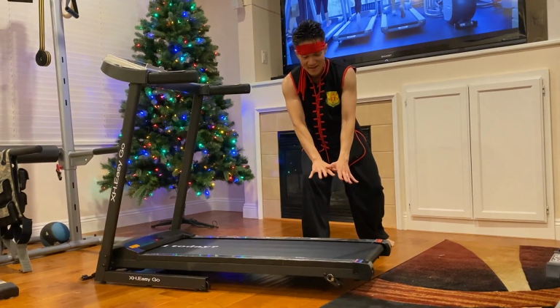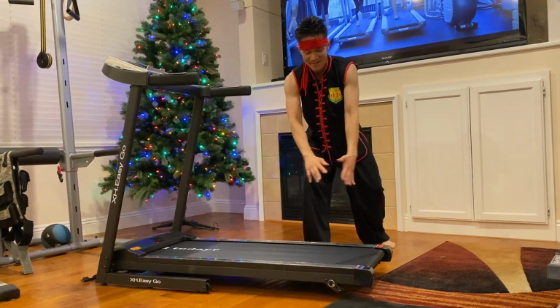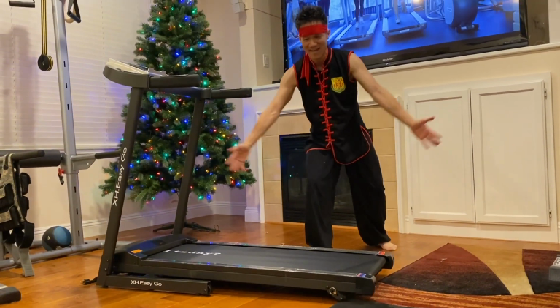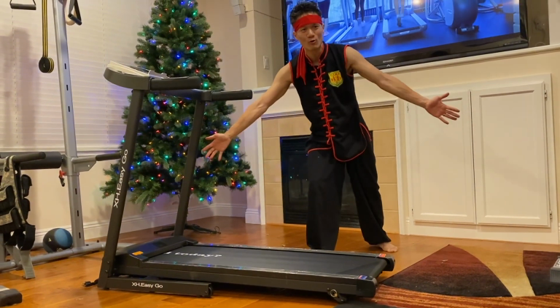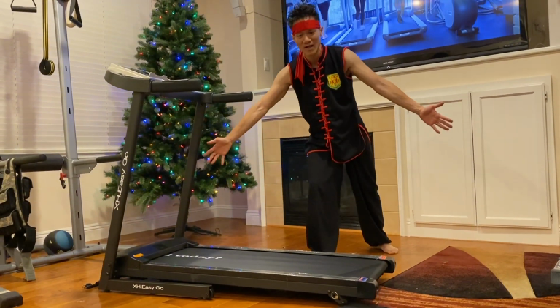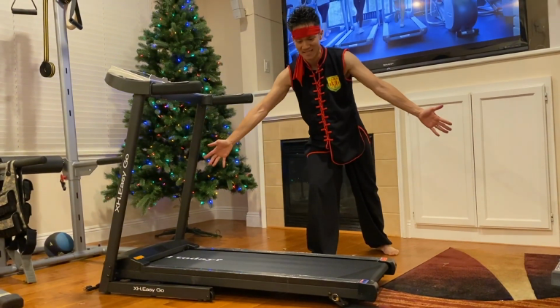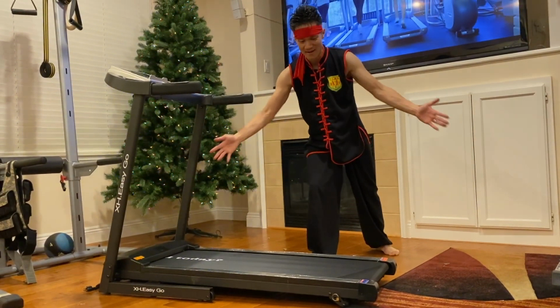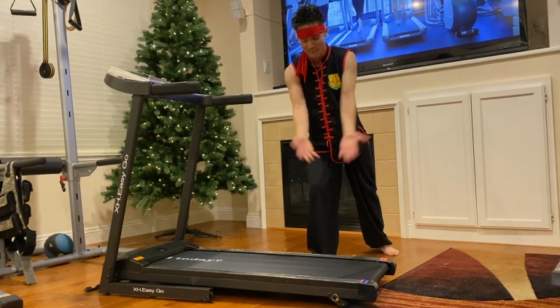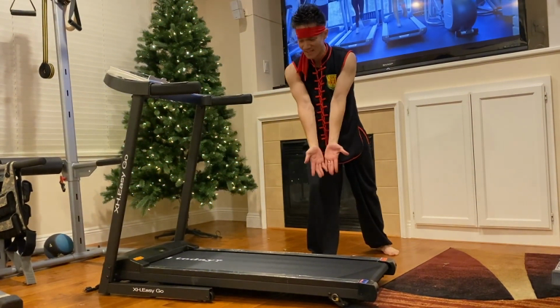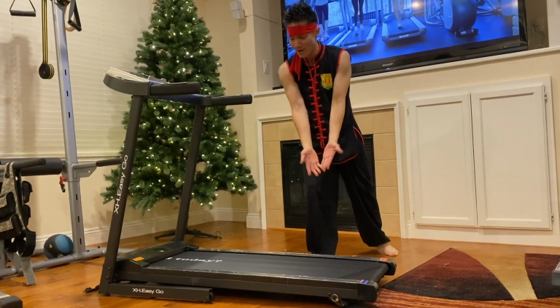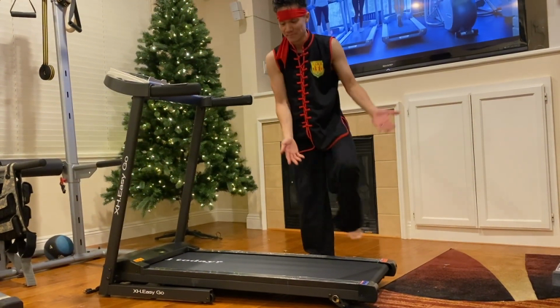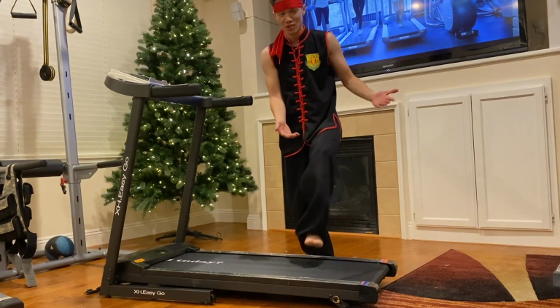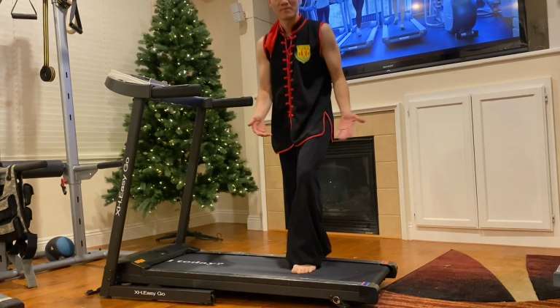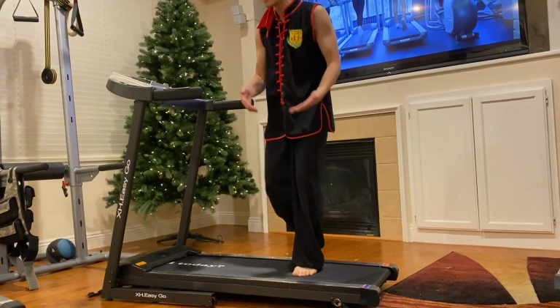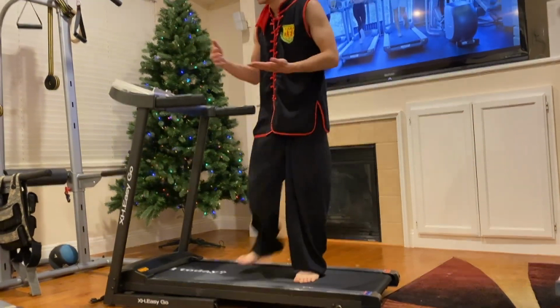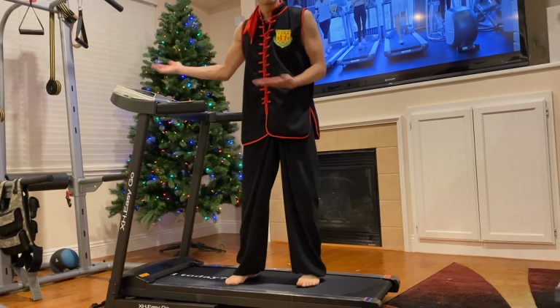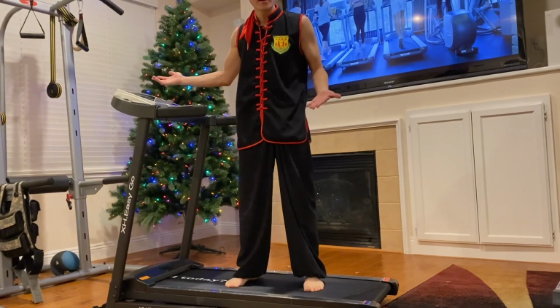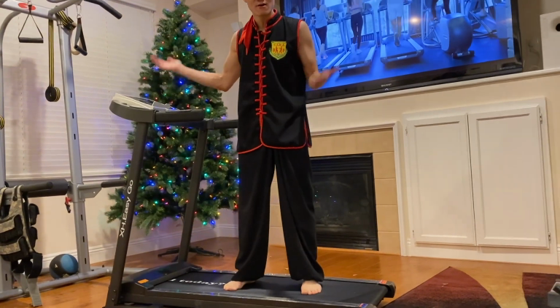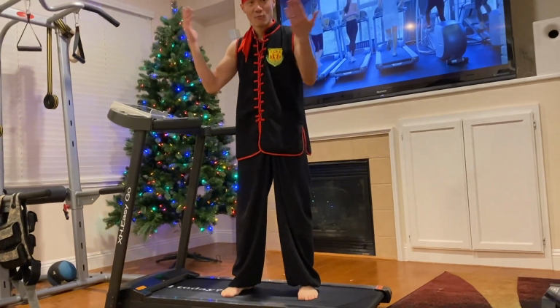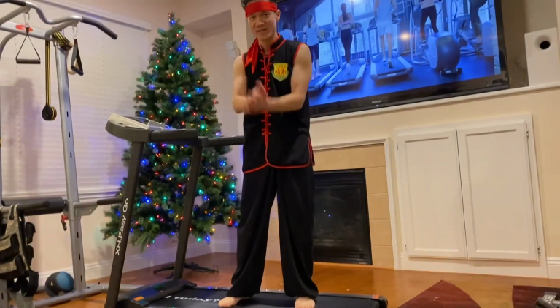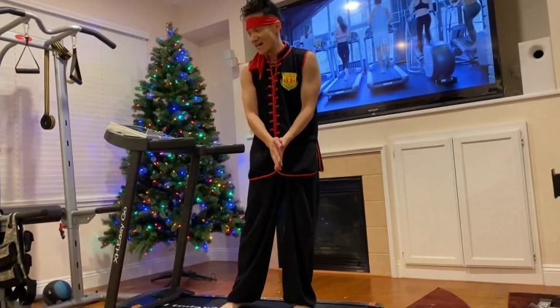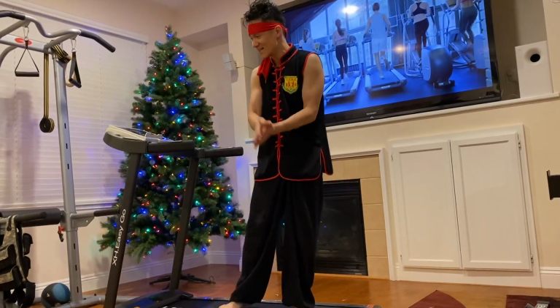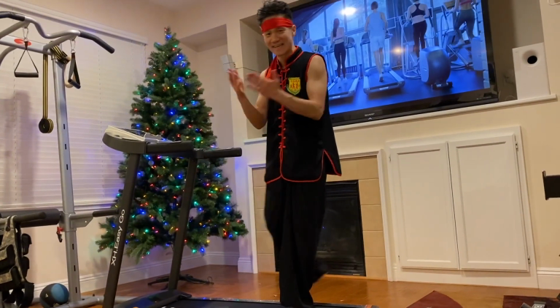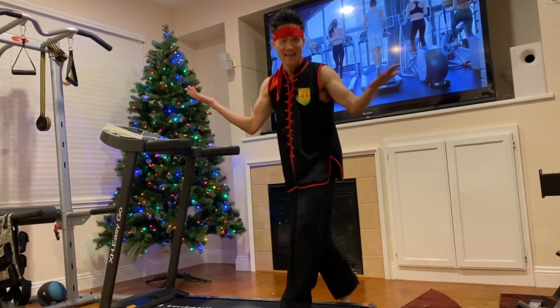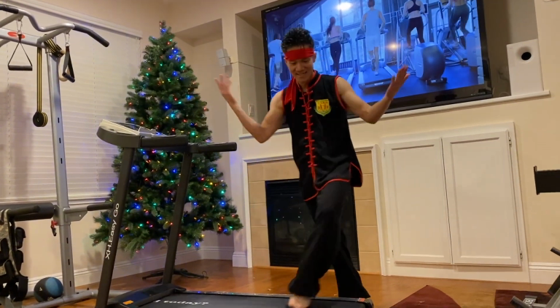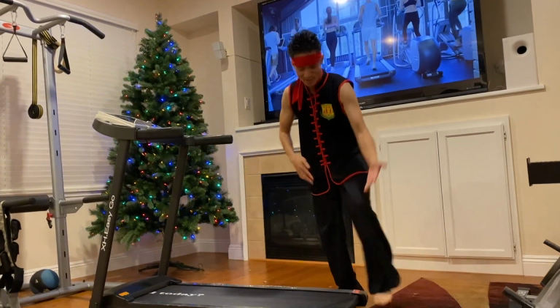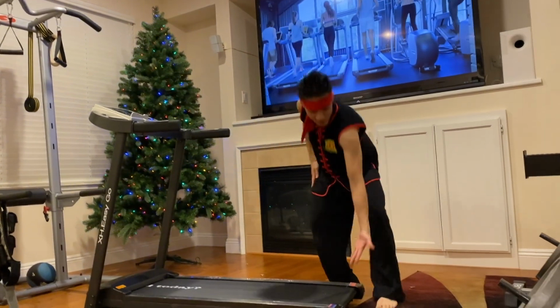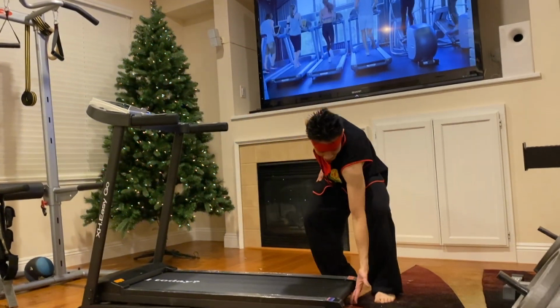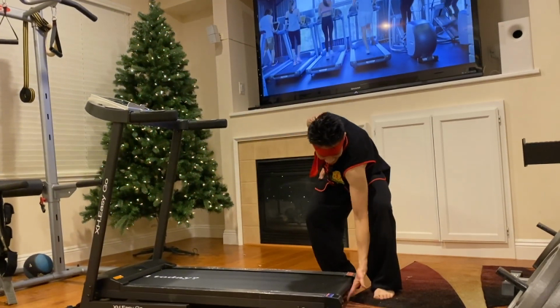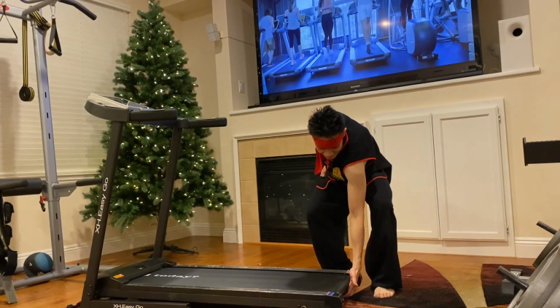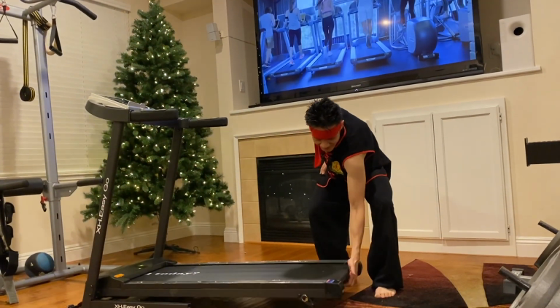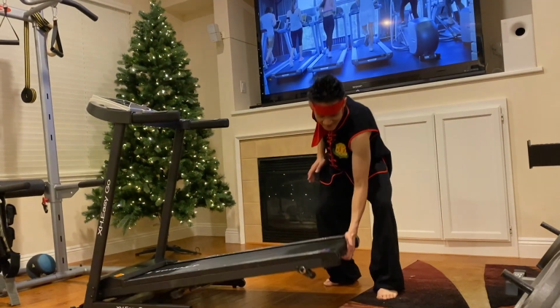Look at that quality. Ready to go? Jump on, do your workout. When you're done, store it away. Very easy.